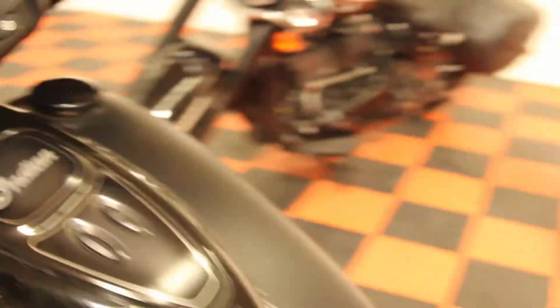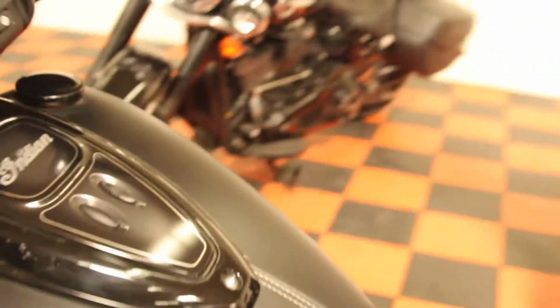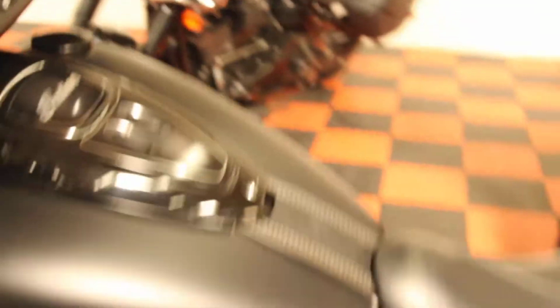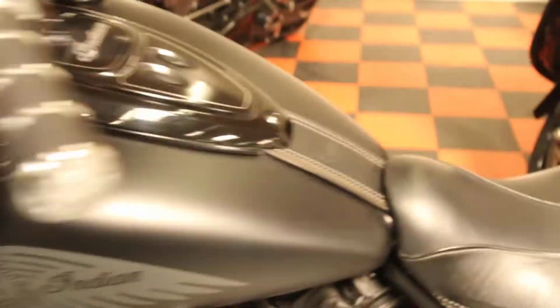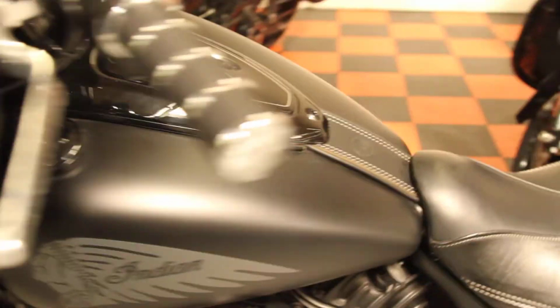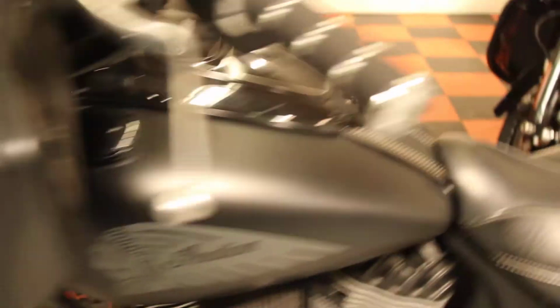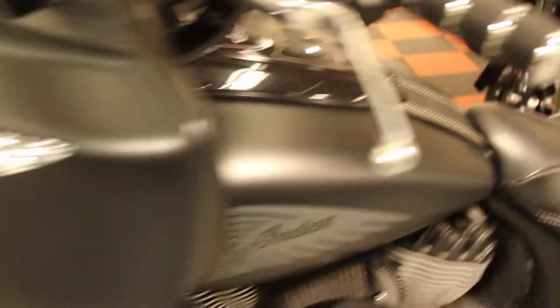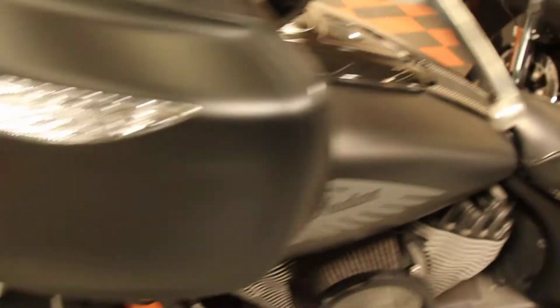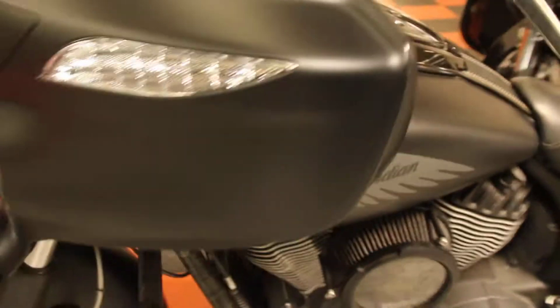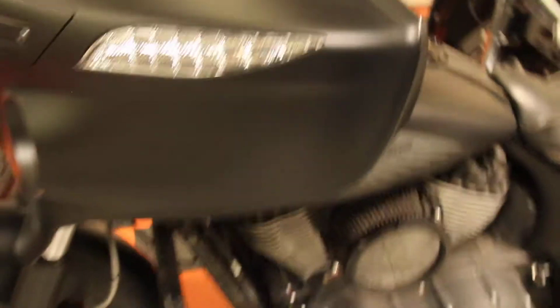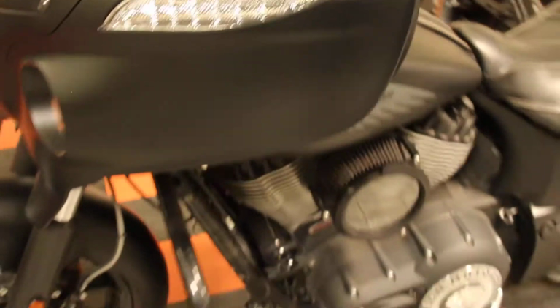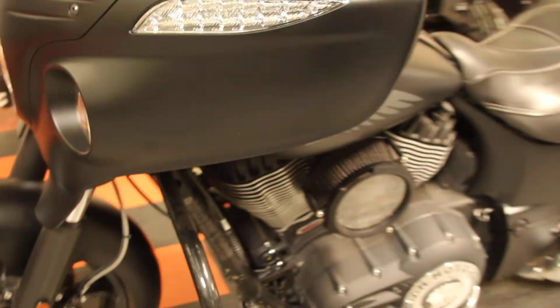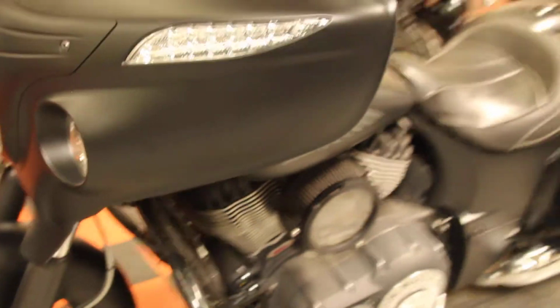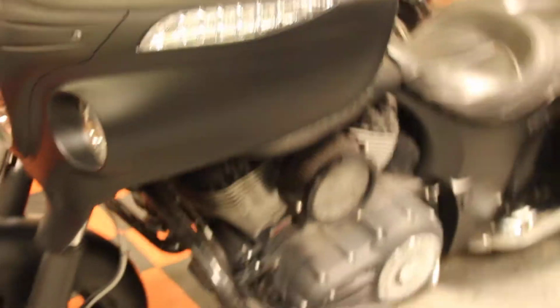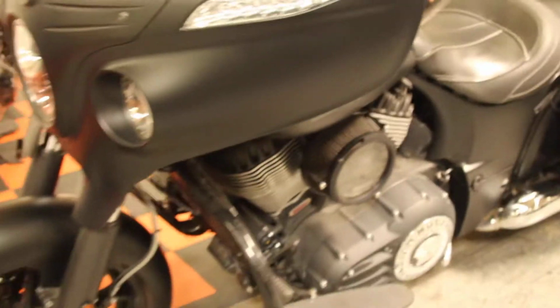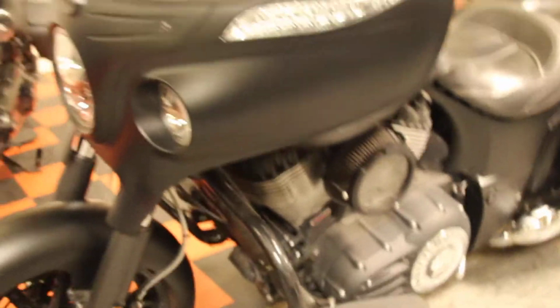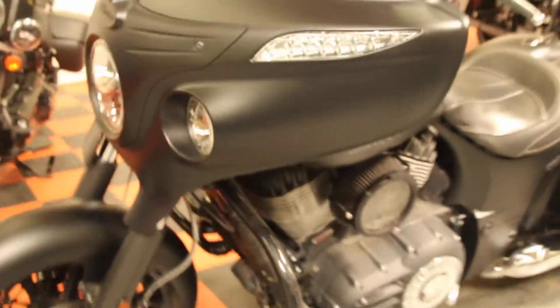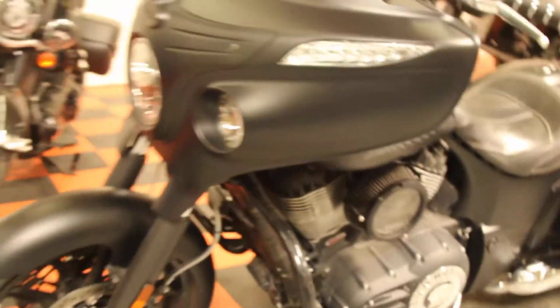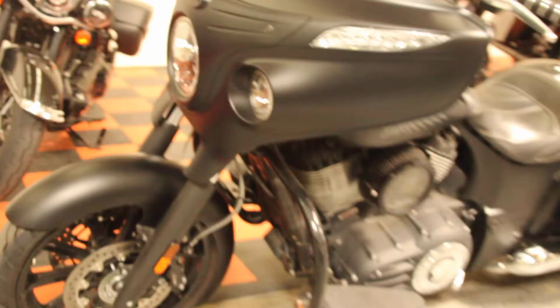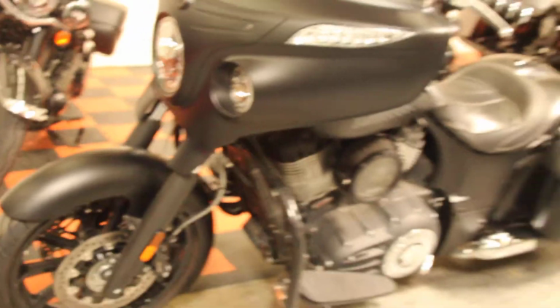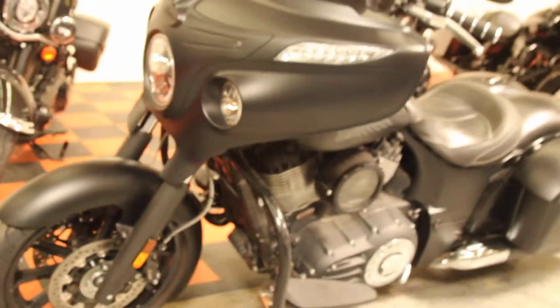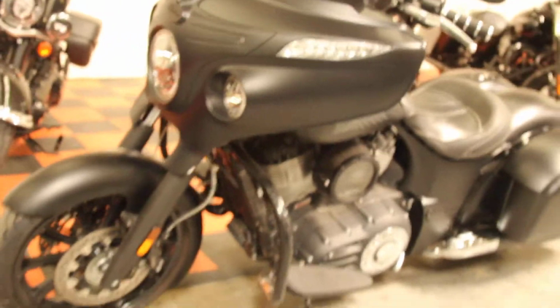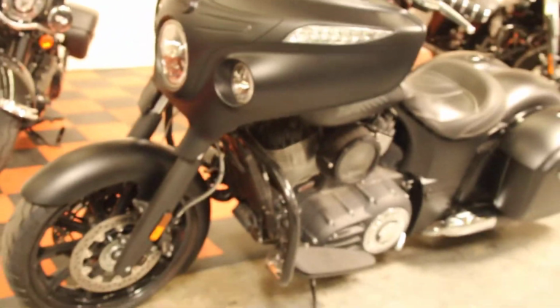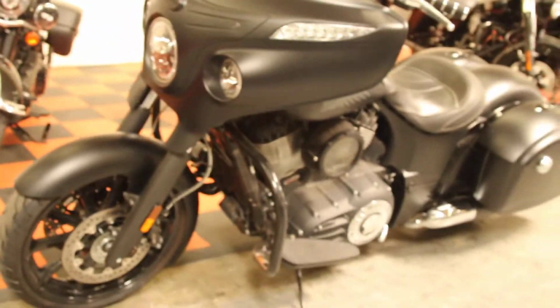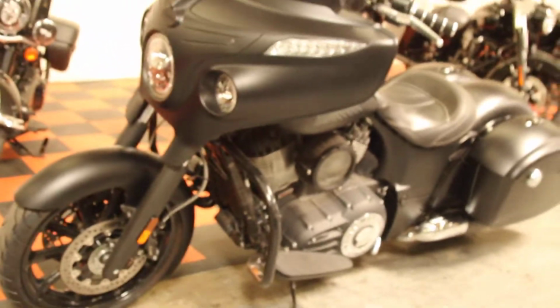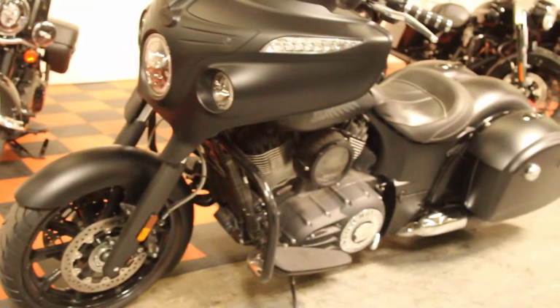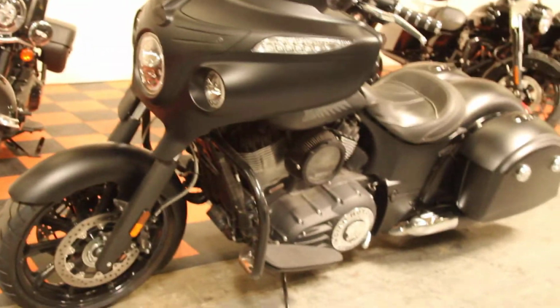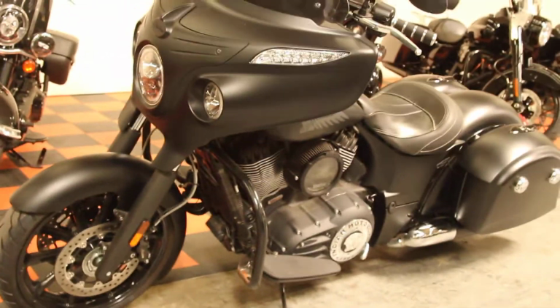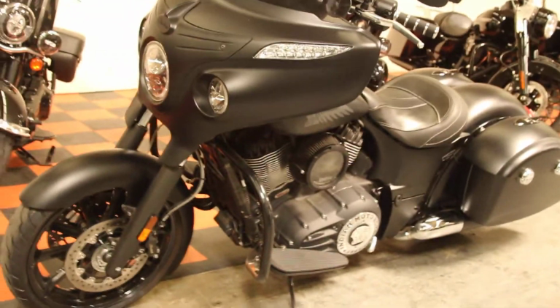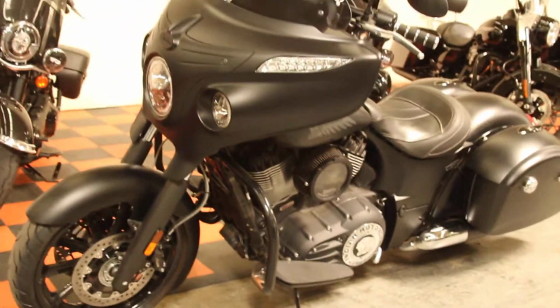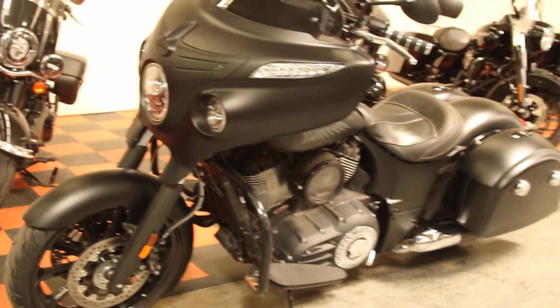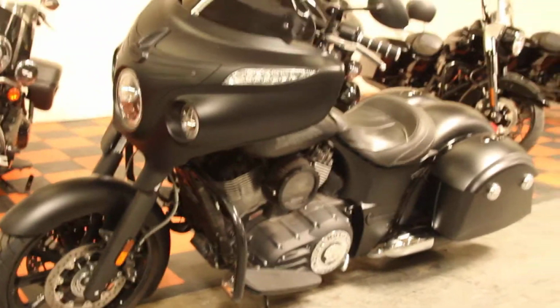If you have any questions about this bike or you want to take it for a test ride, give us a call here at North County Indian Motorcycle.